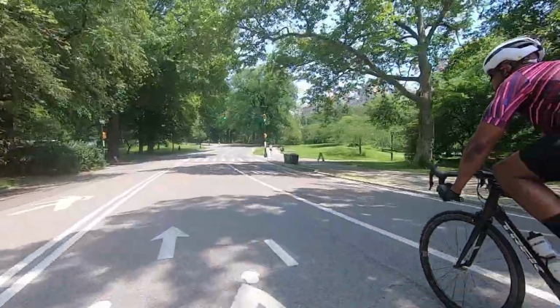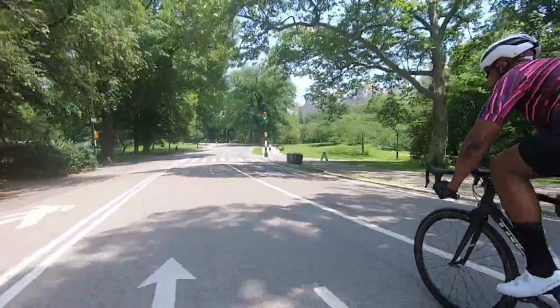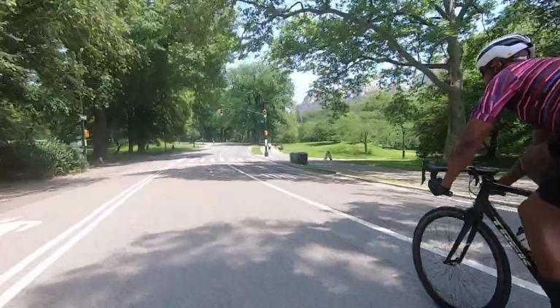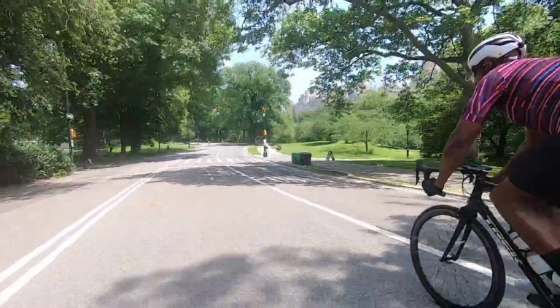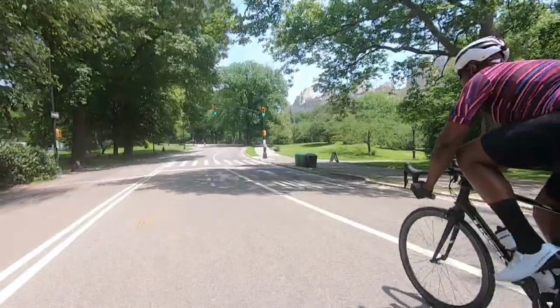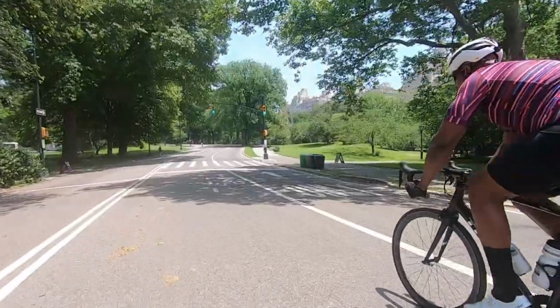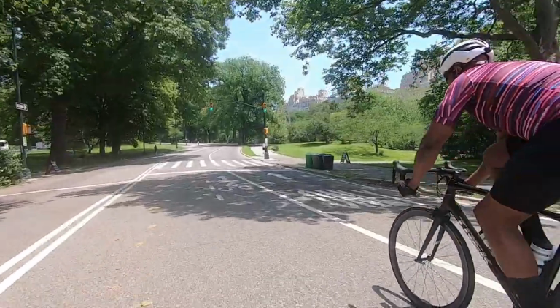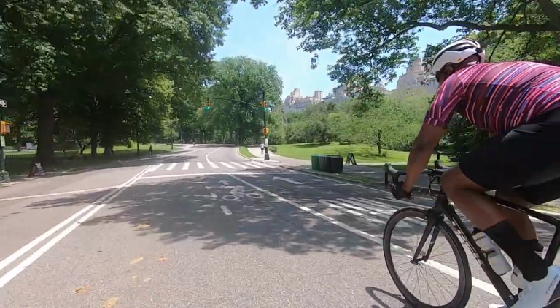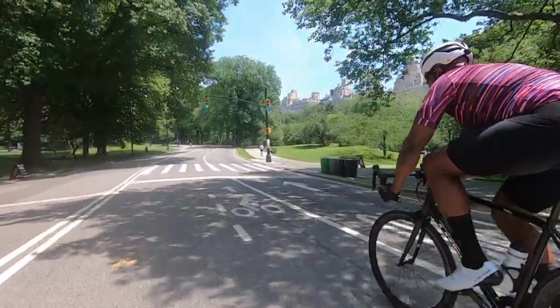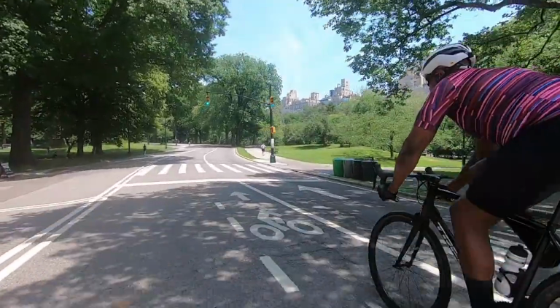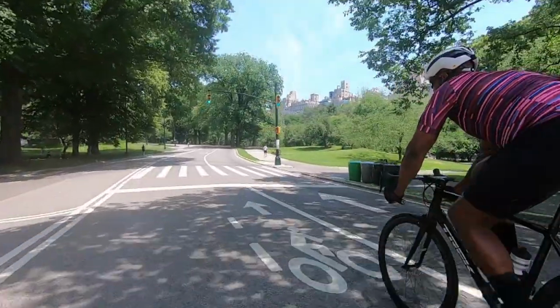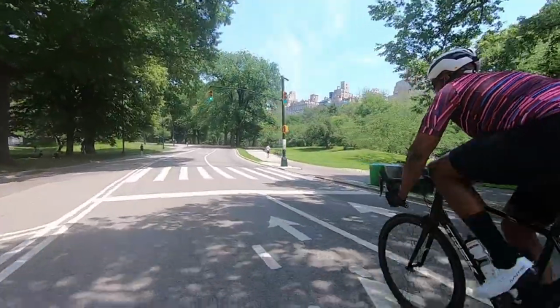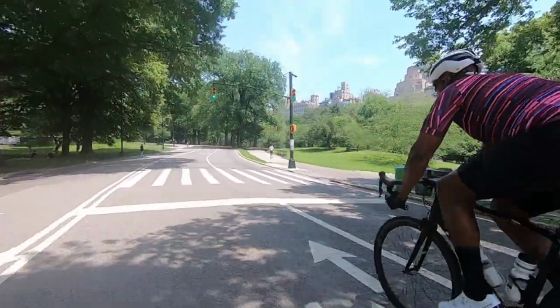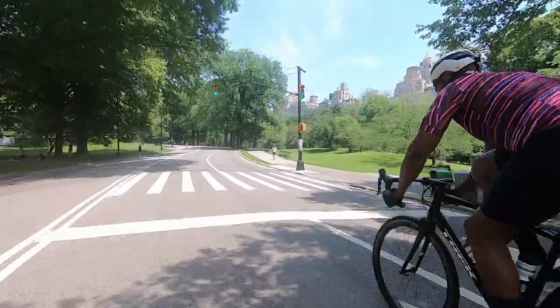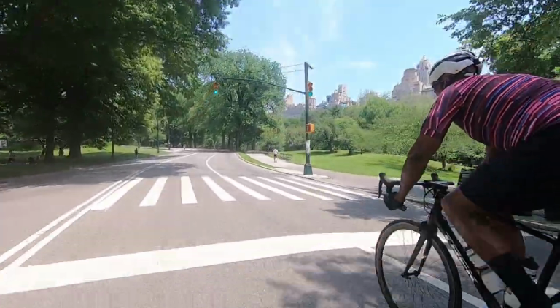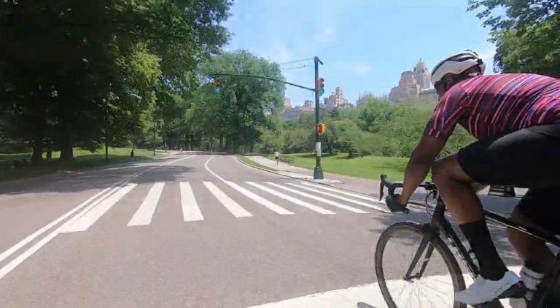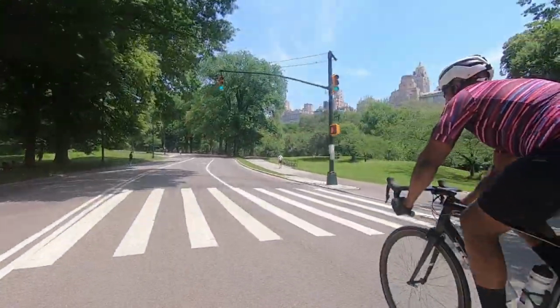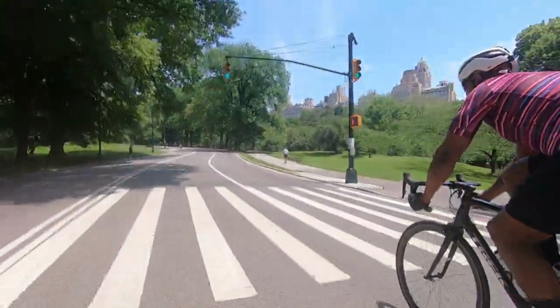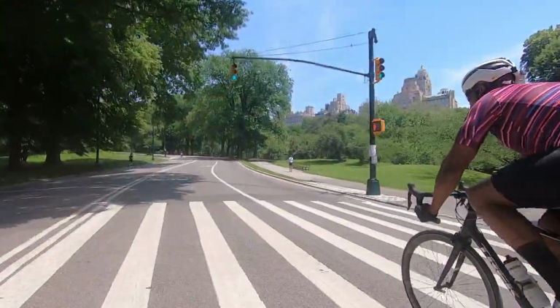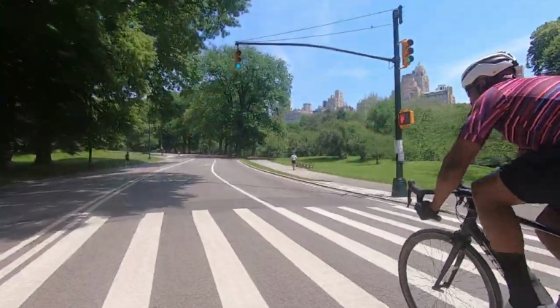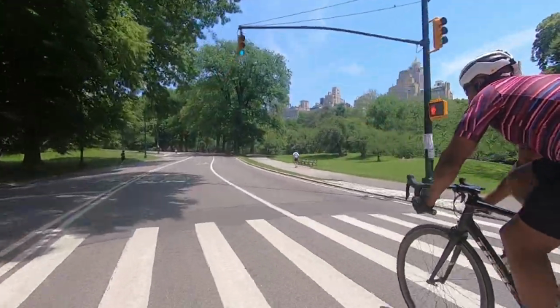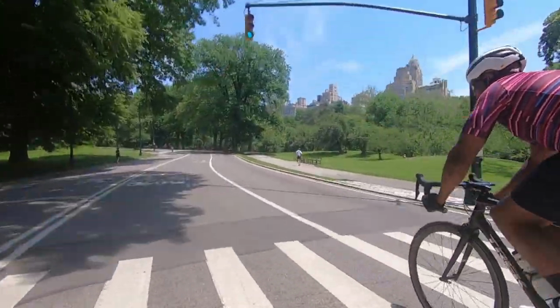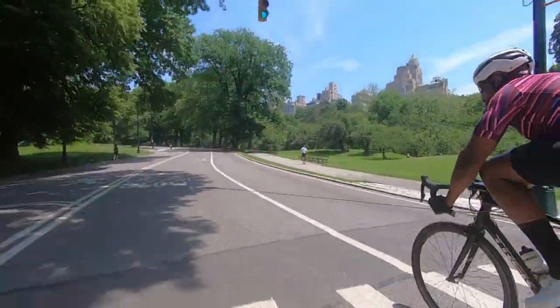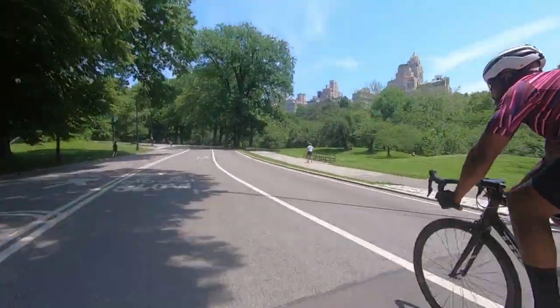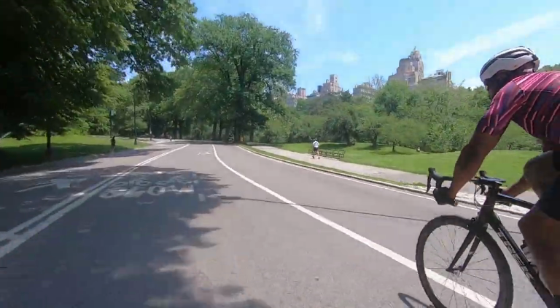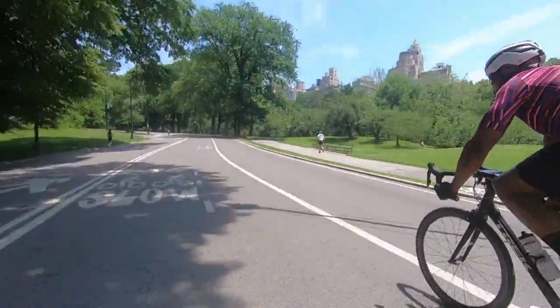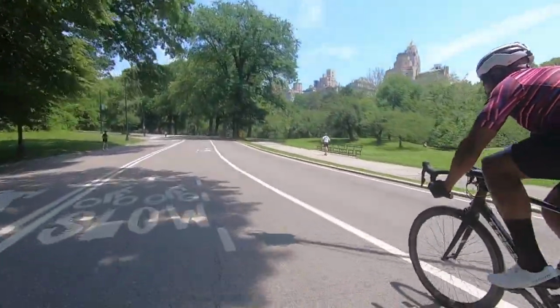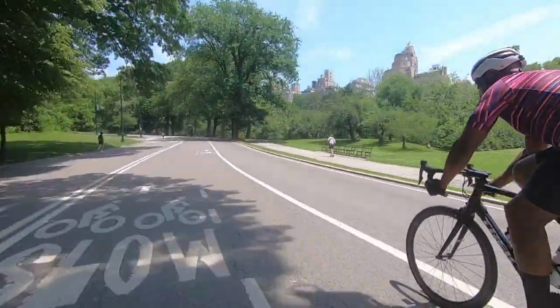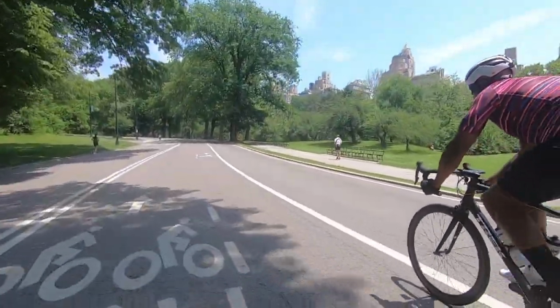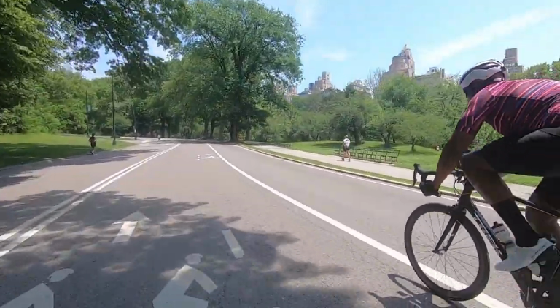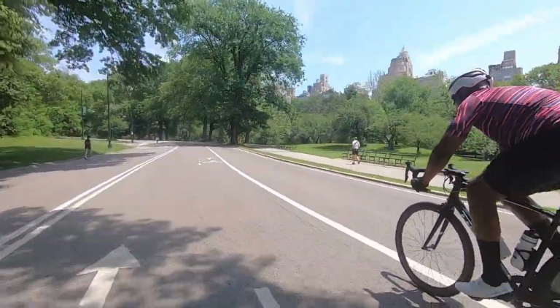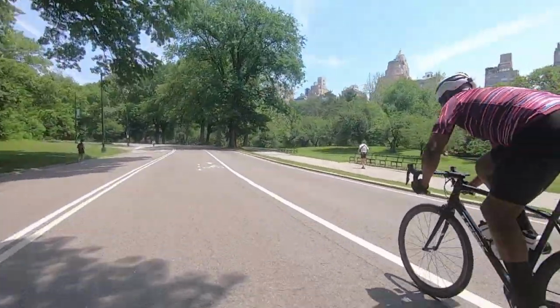After you pass the base of the hill and it begins to throw resistance at you, what you want to do is burst out of the saddle and sprint for at least 30 seconds.